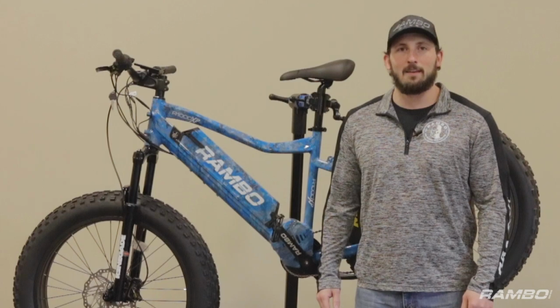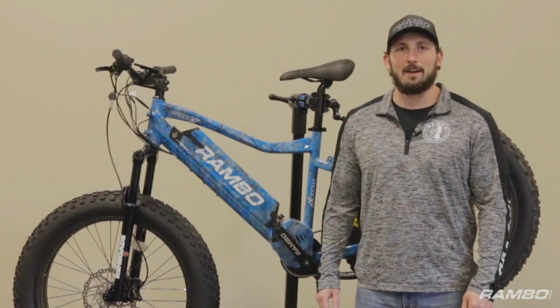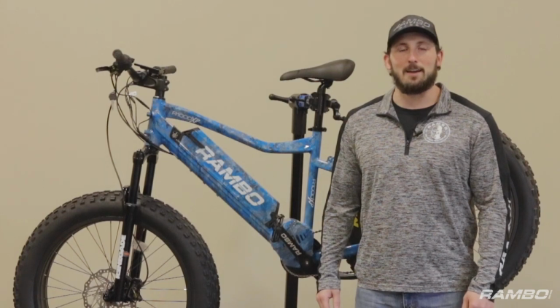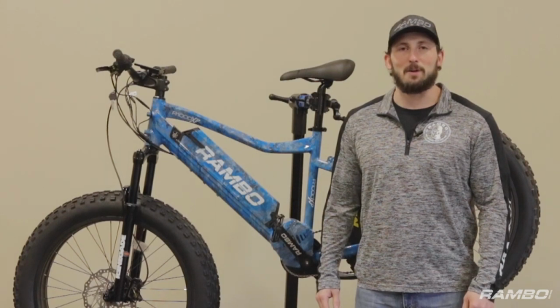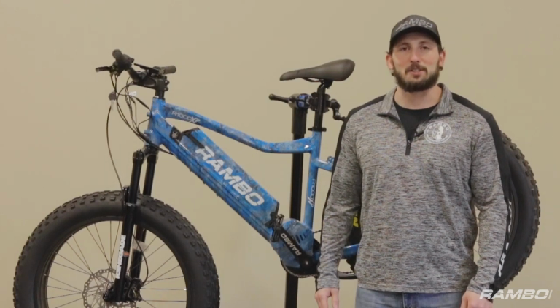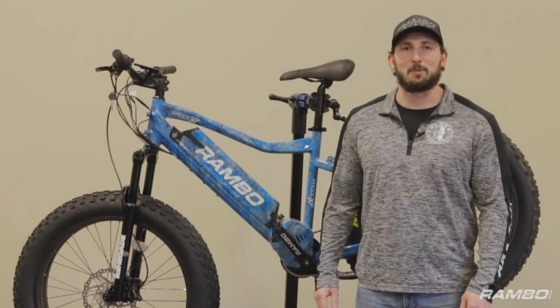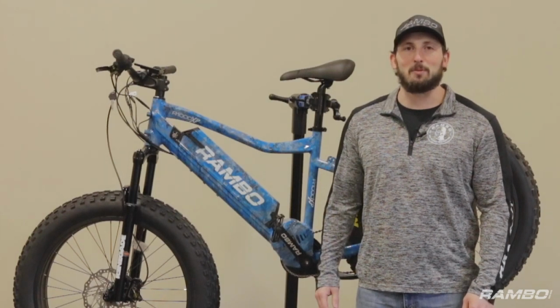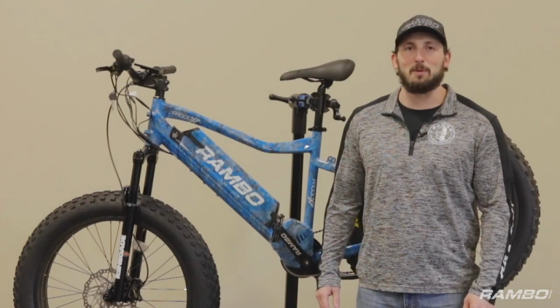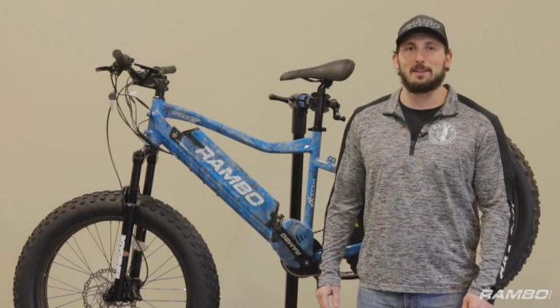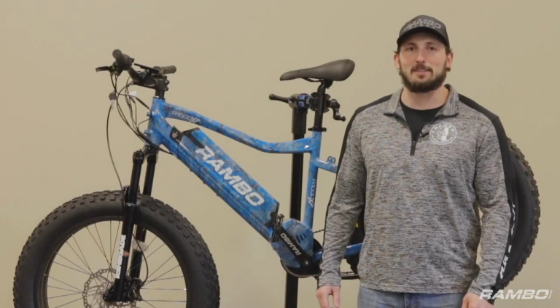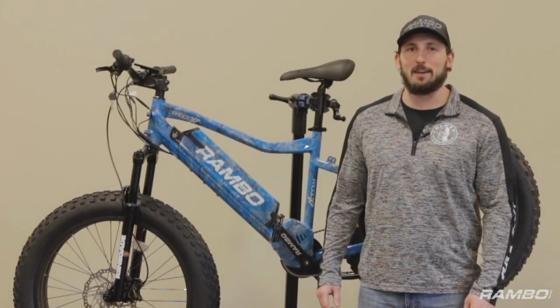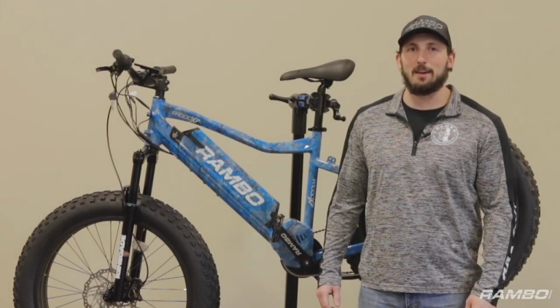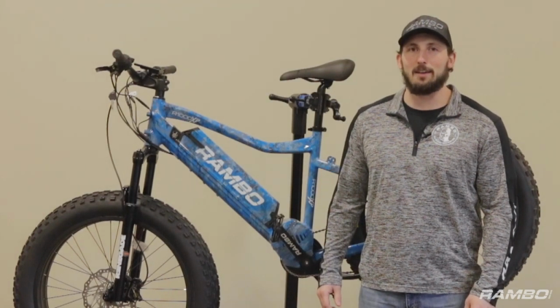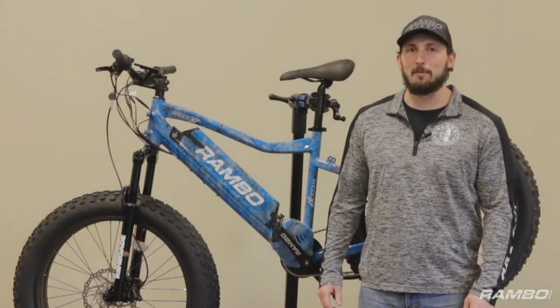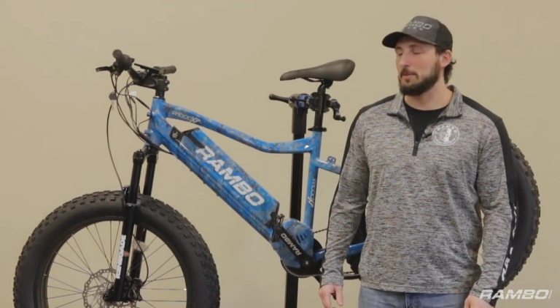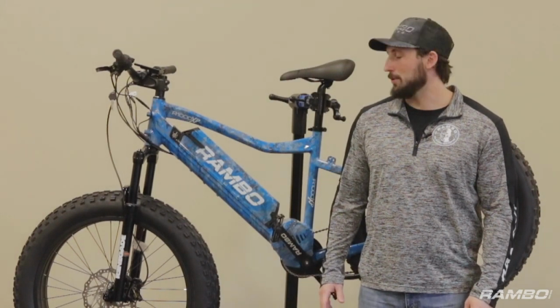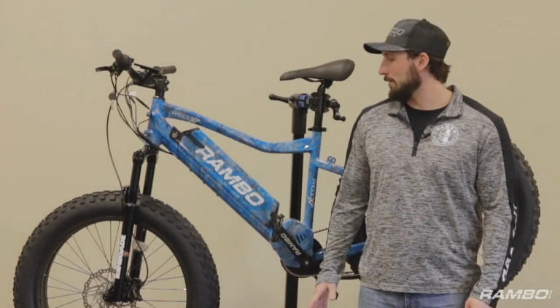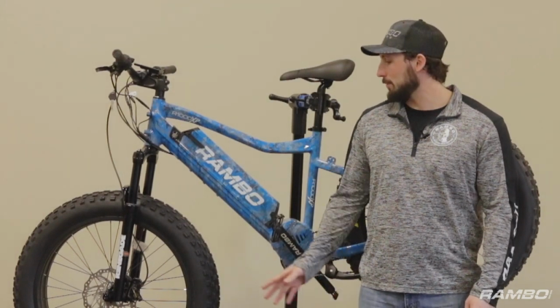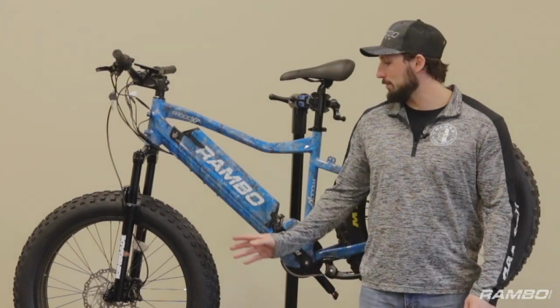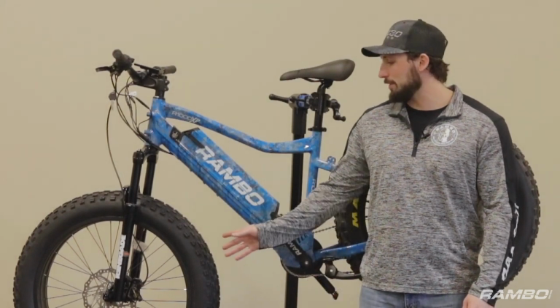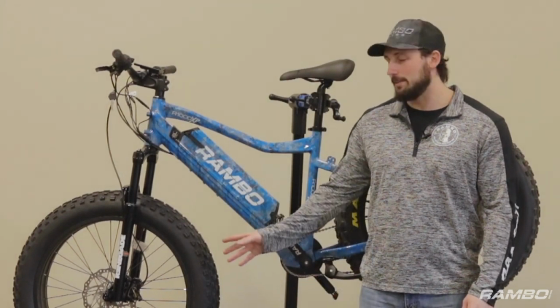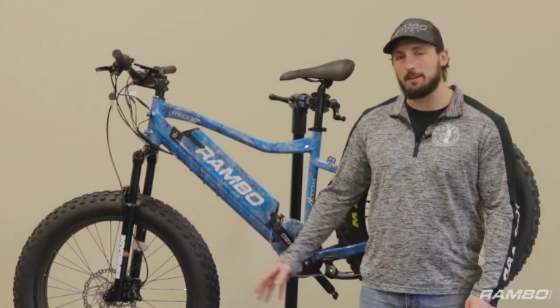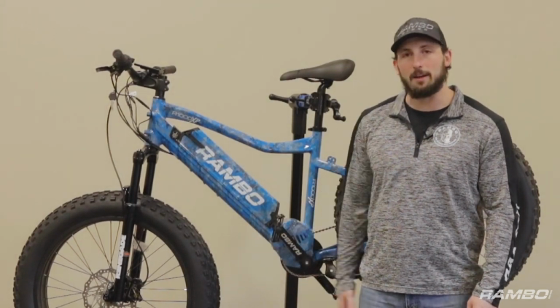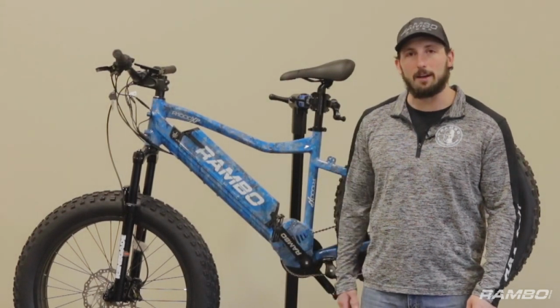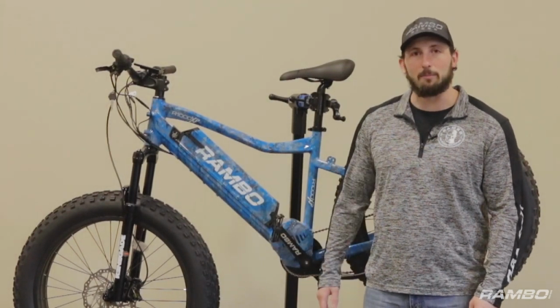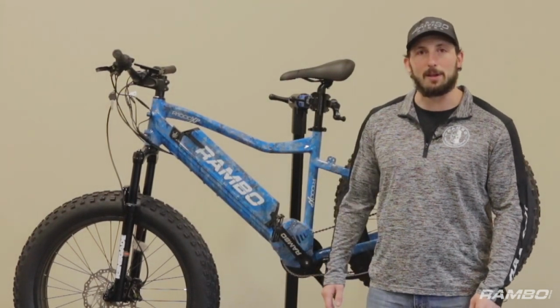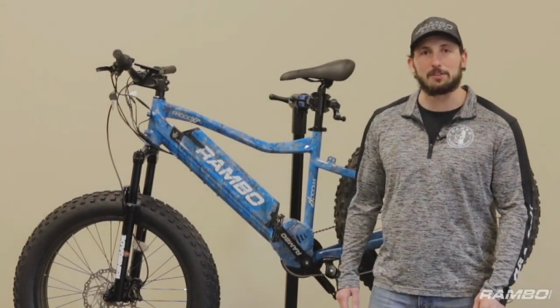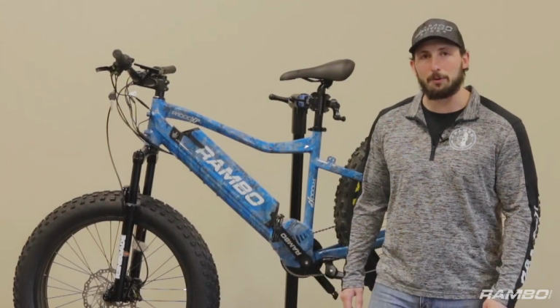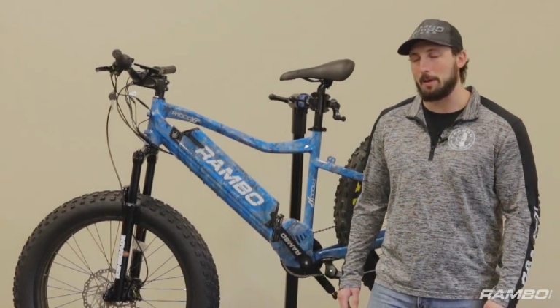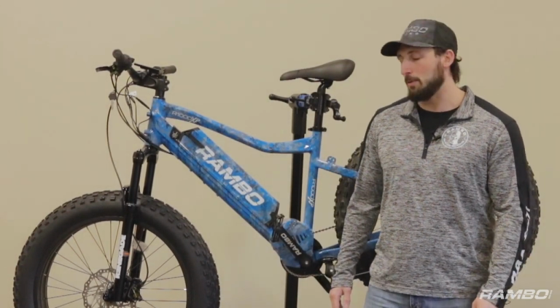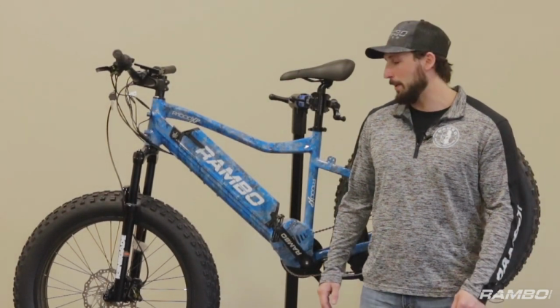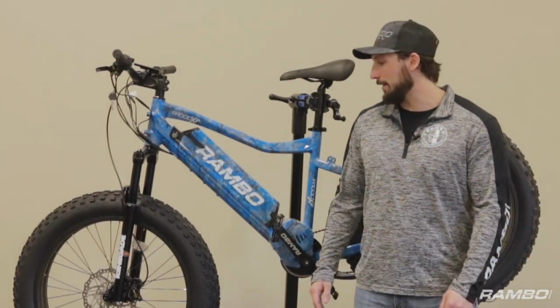Hi, I'm Patrick of Rambo Bikes. Today, I'm going to be showing you how to adjust the brakes on your Rambo bike.